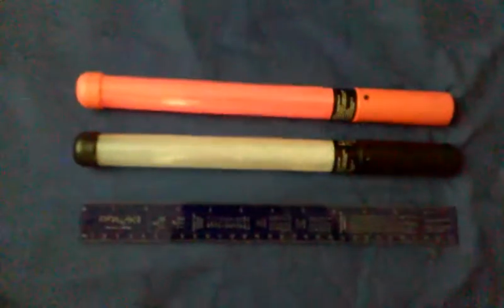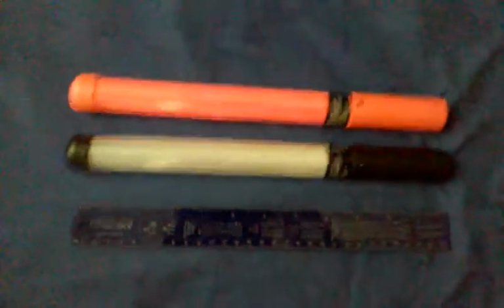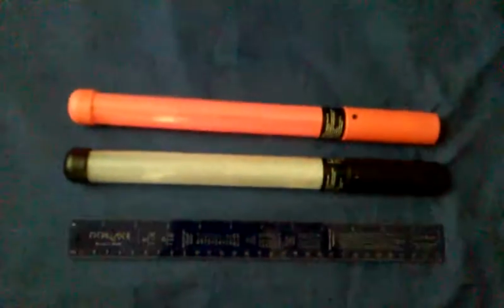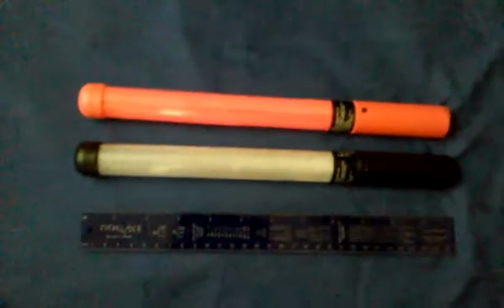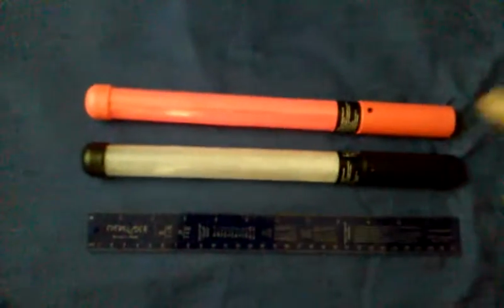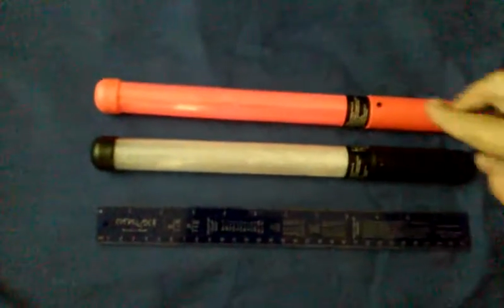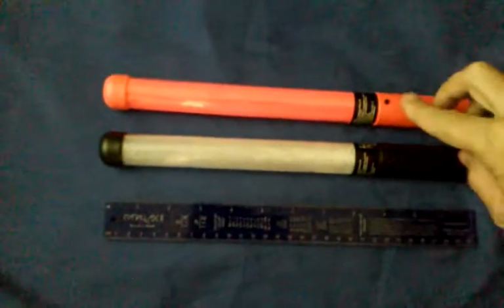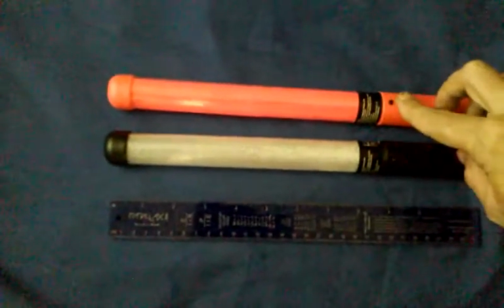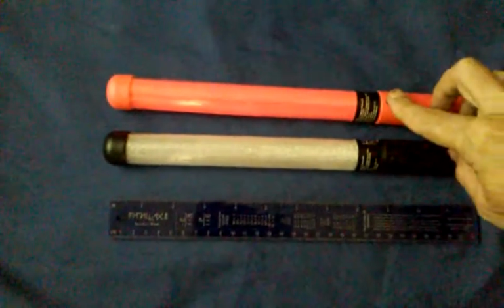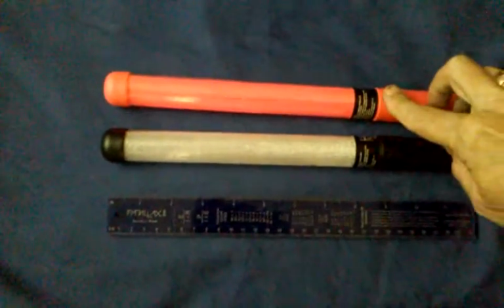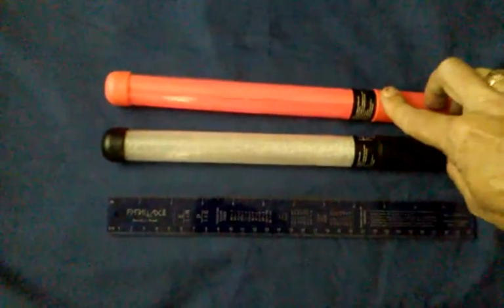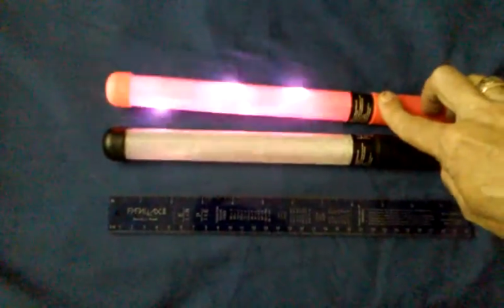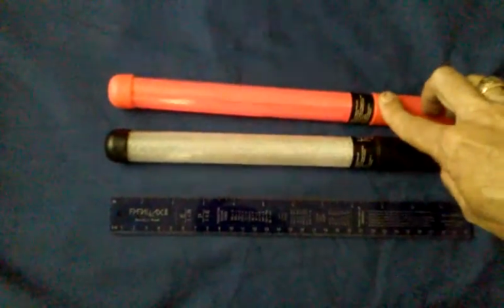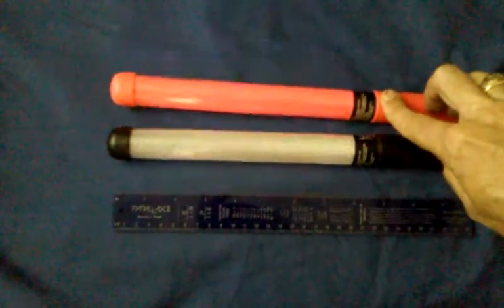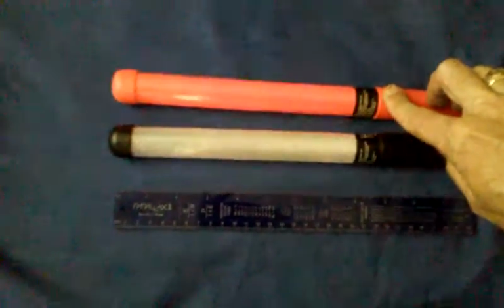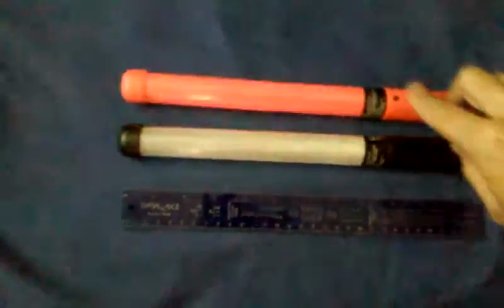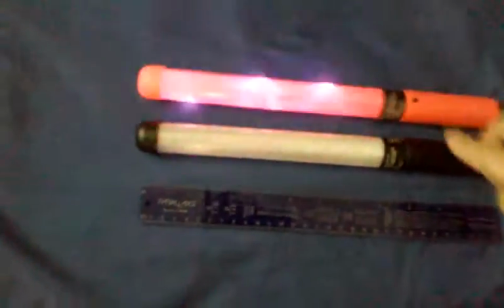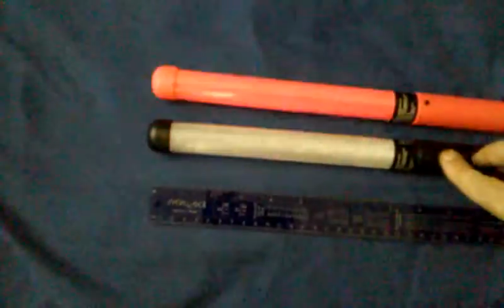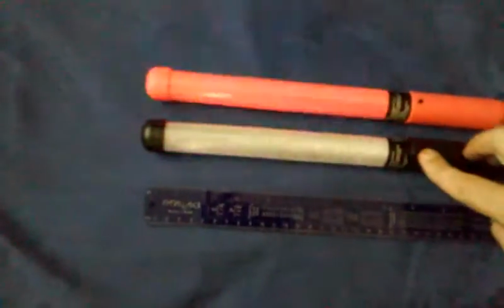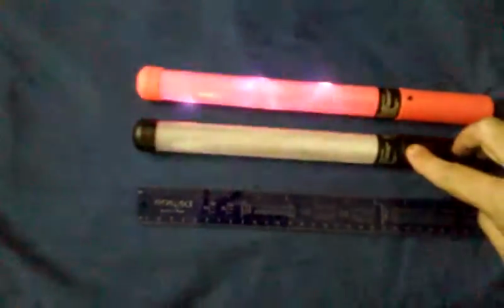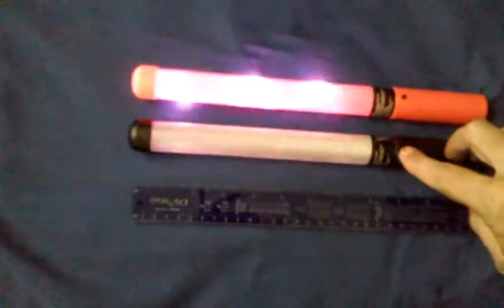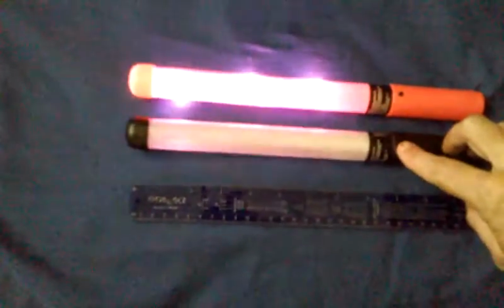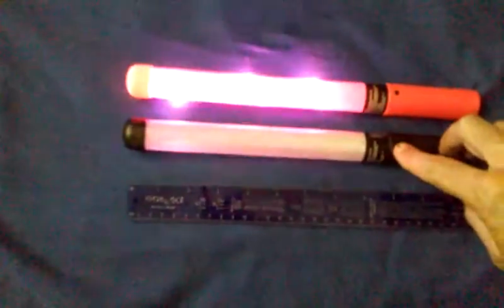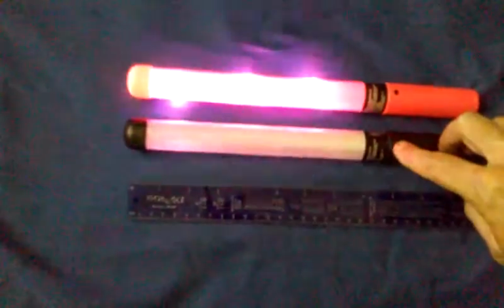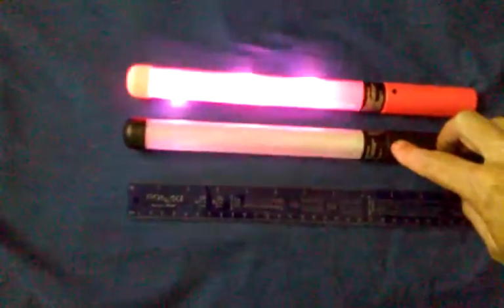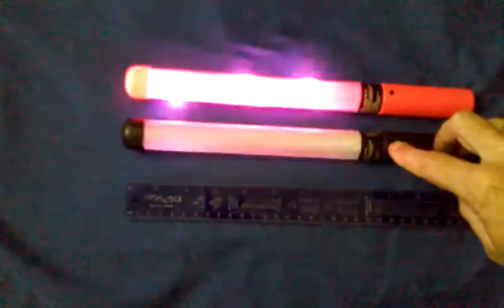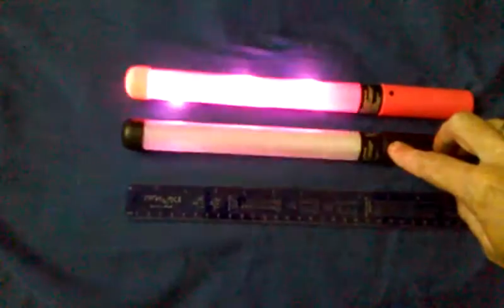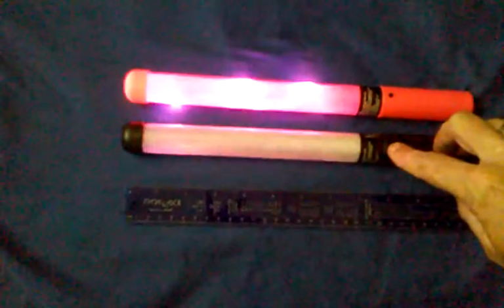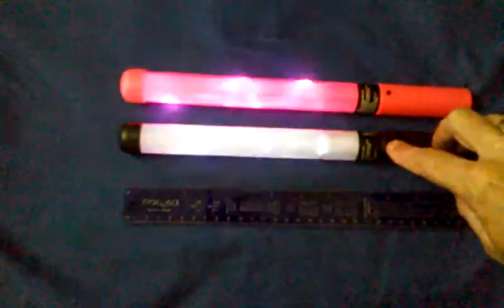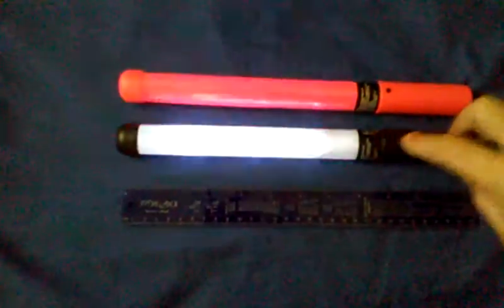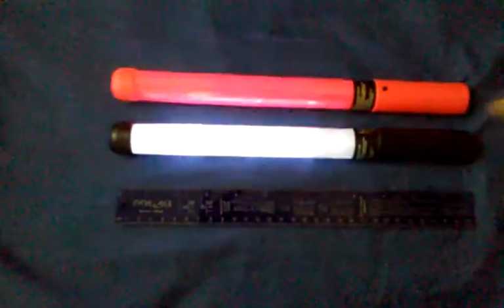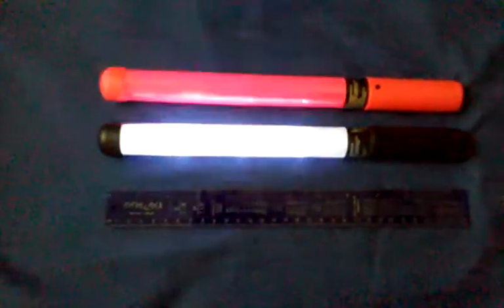Camera light's off, and then when I turn them on, you can see they have LEDs inside.